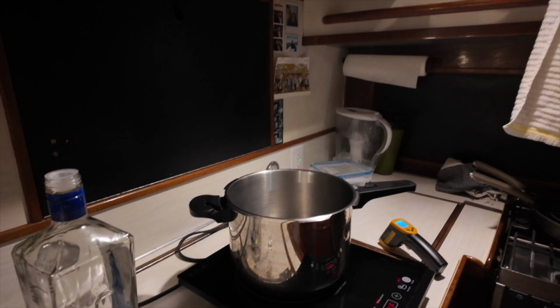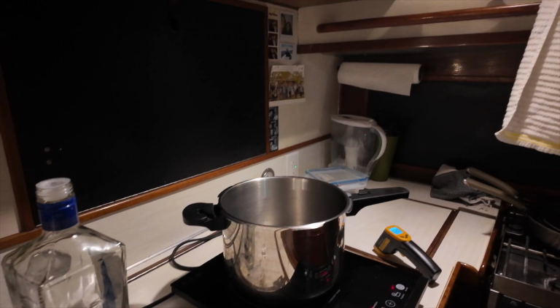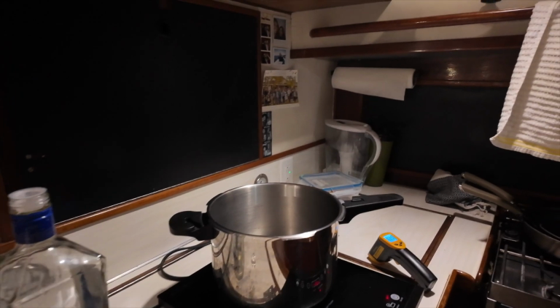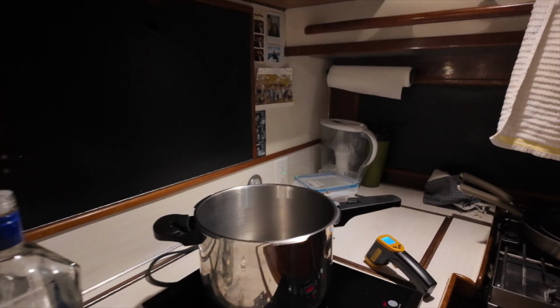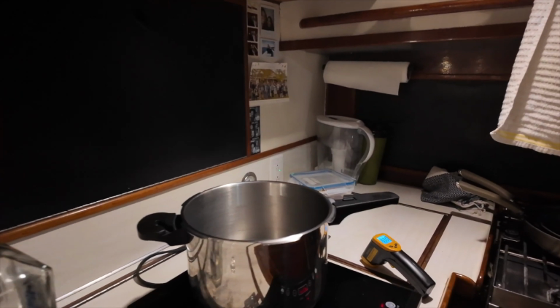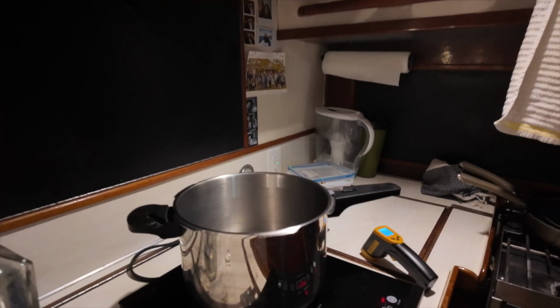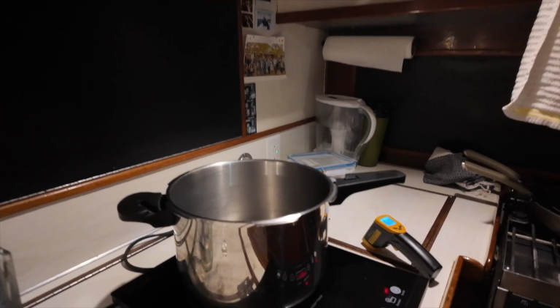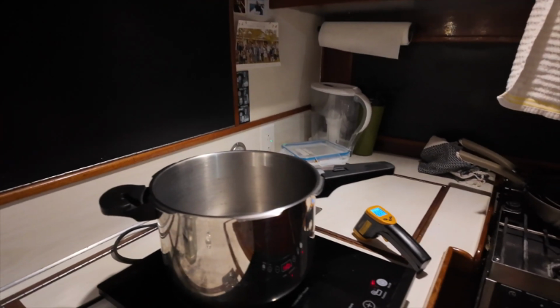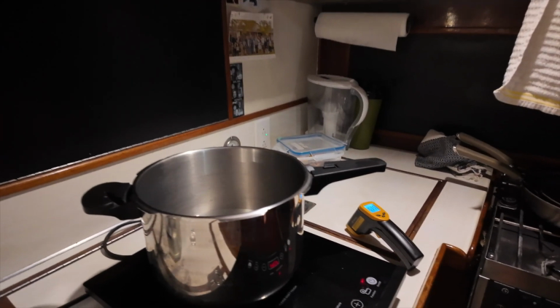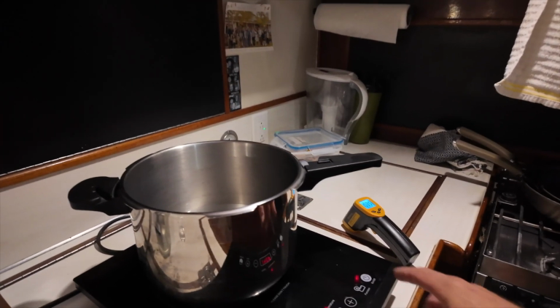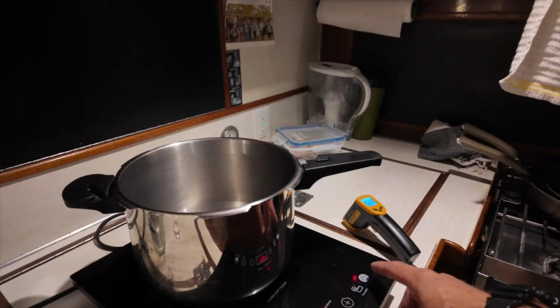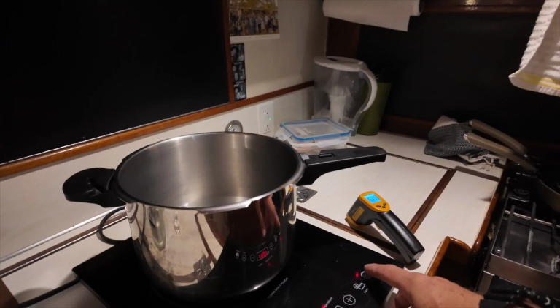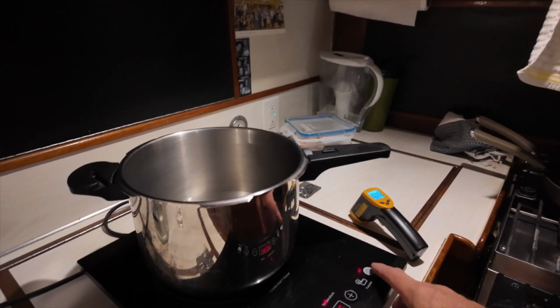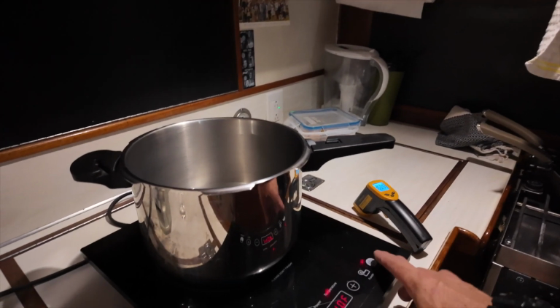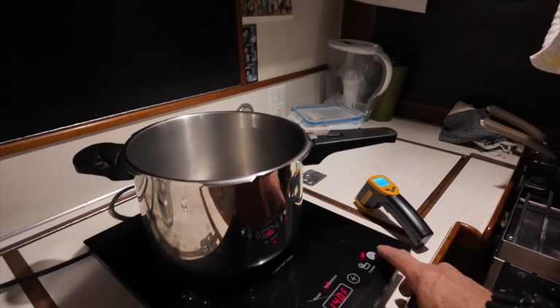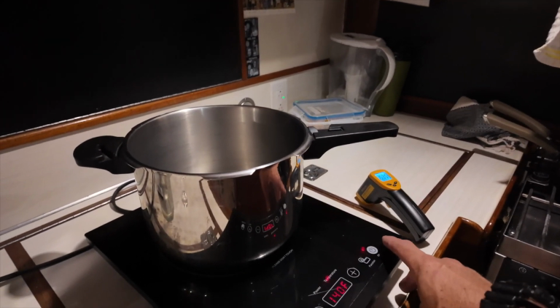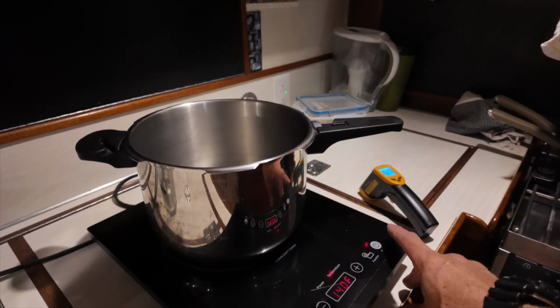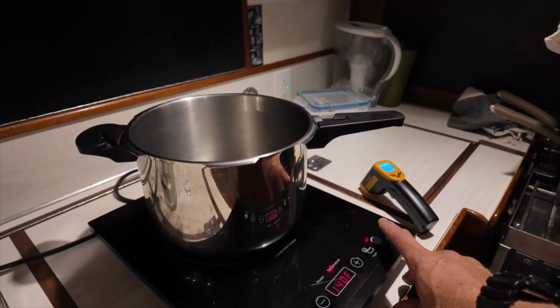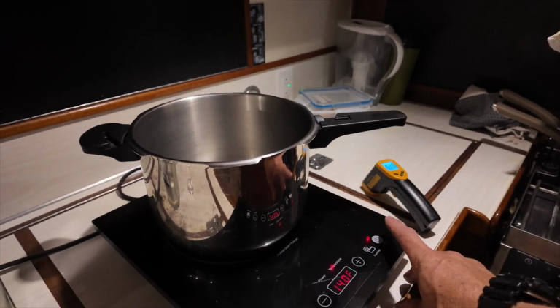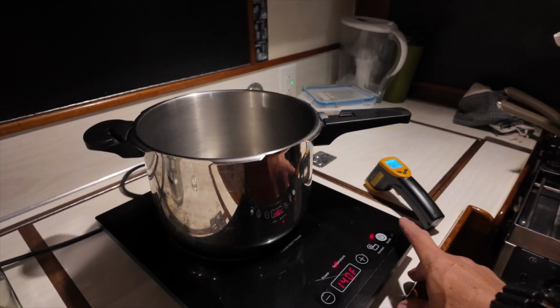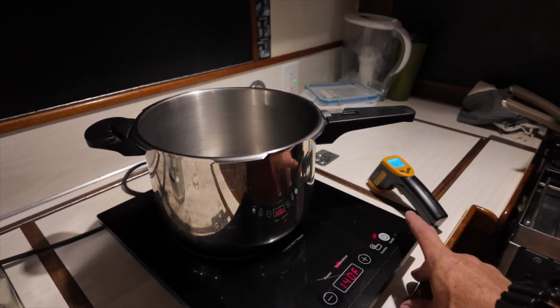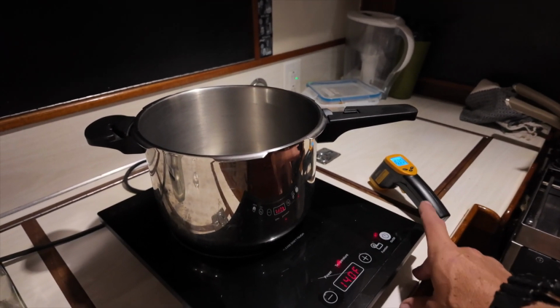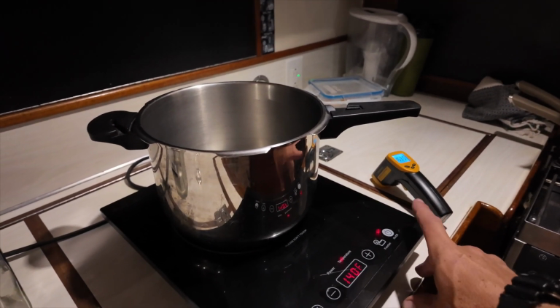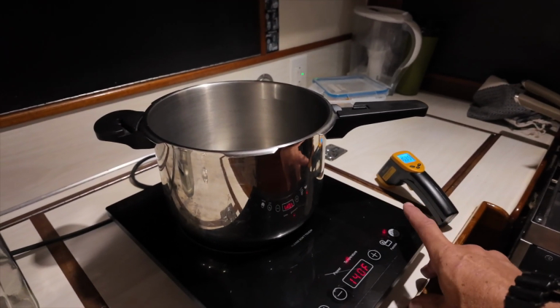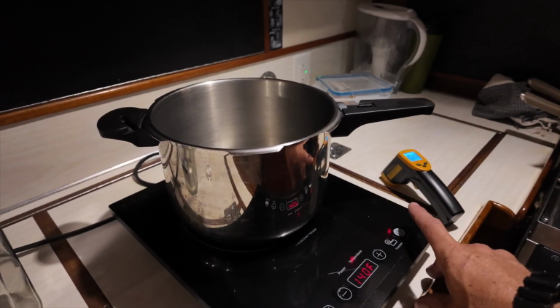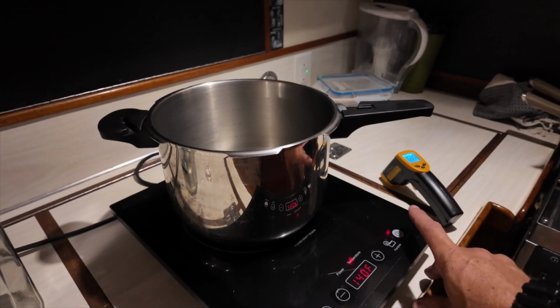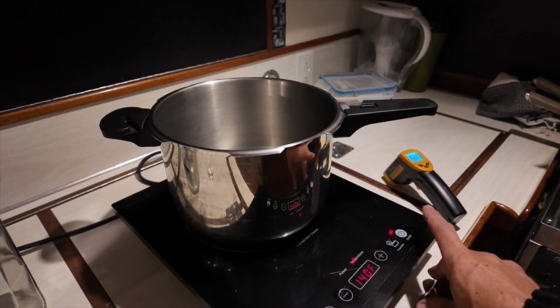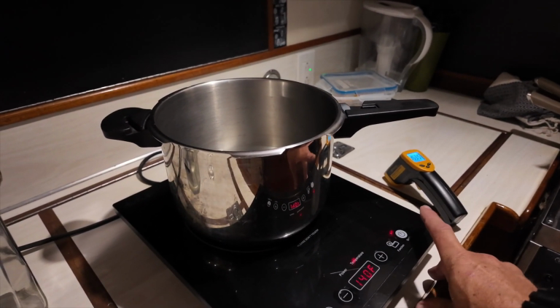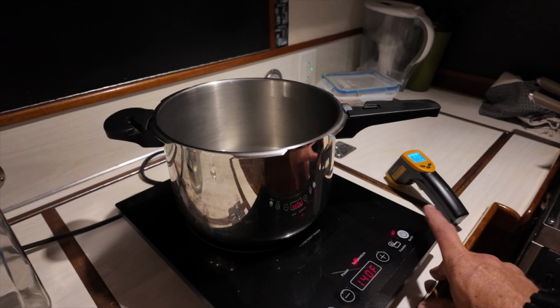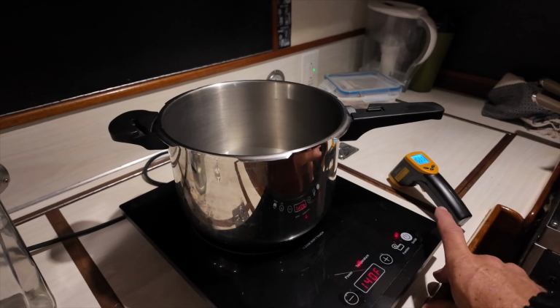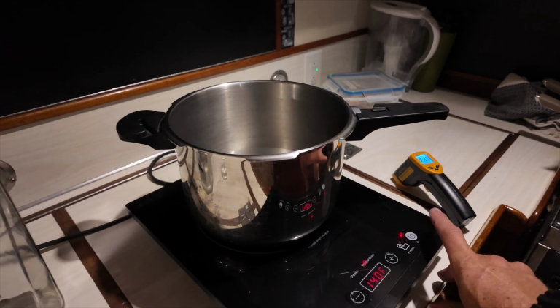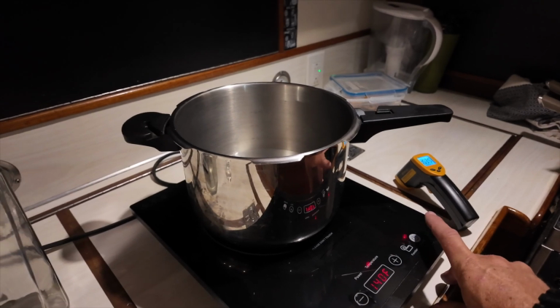I can smell it now and it is definitely smelling way better. There's still a little bit of steam coming off but I think I'm going to cut it there, just because I don't want to sit here all night.